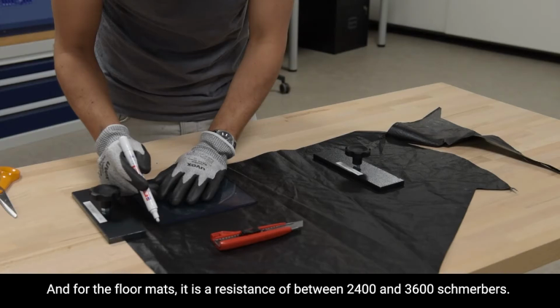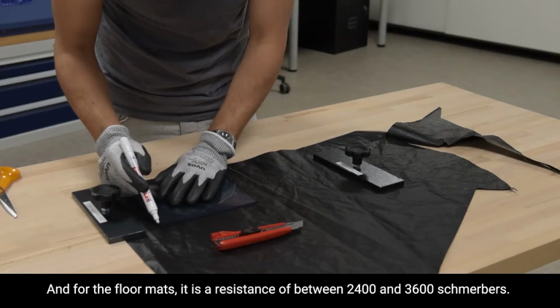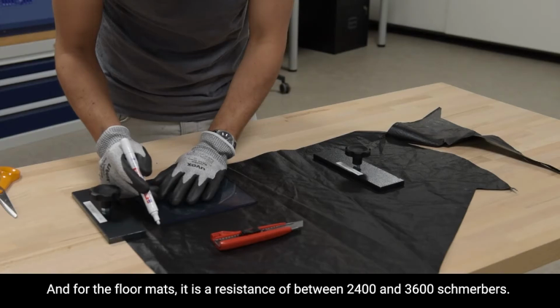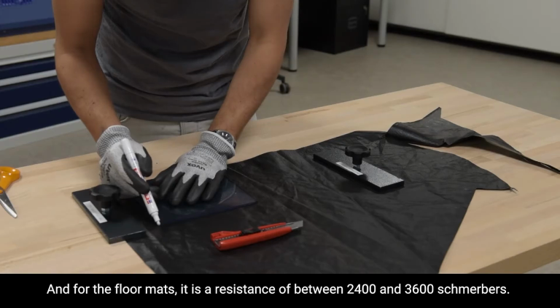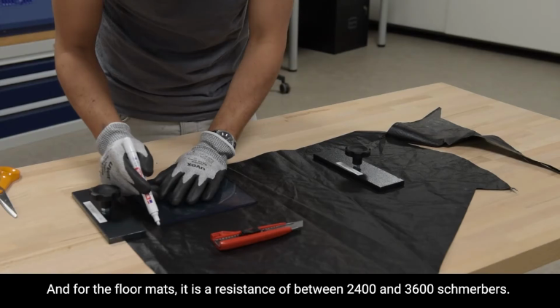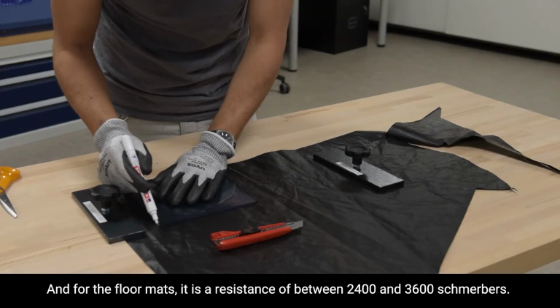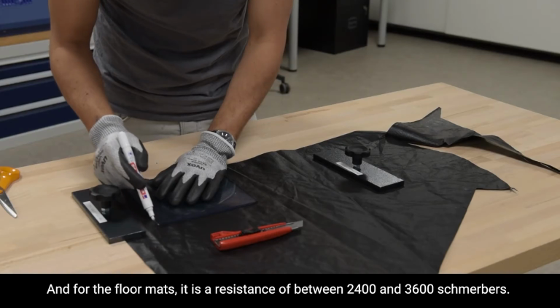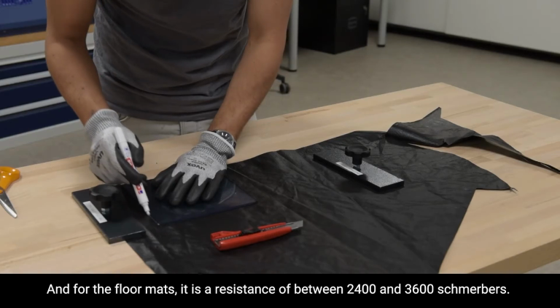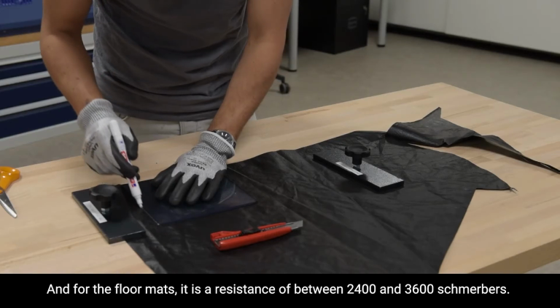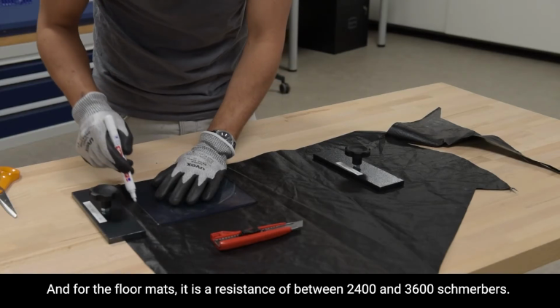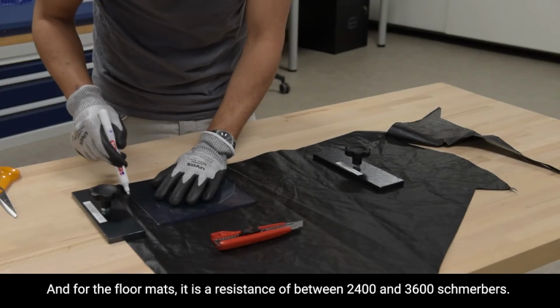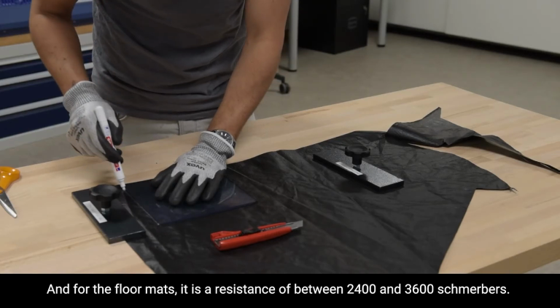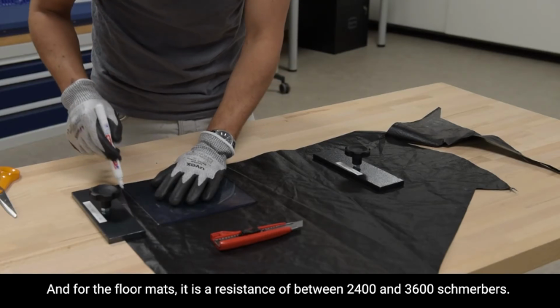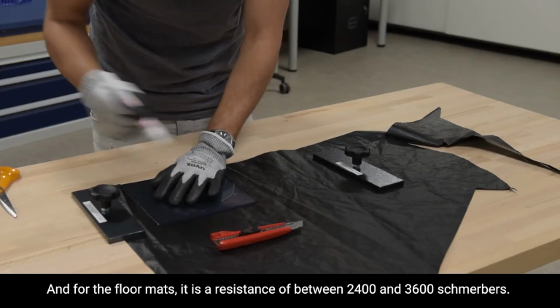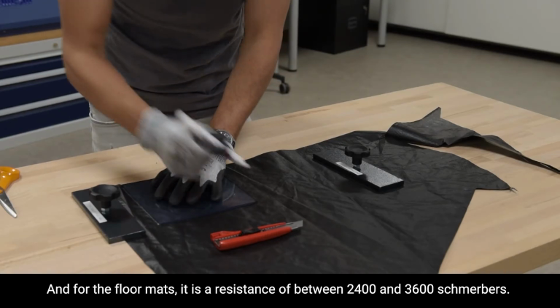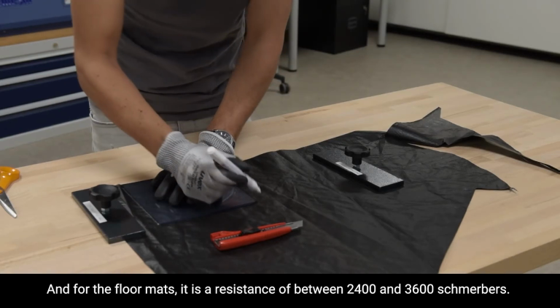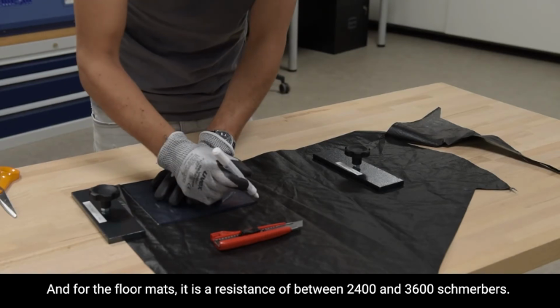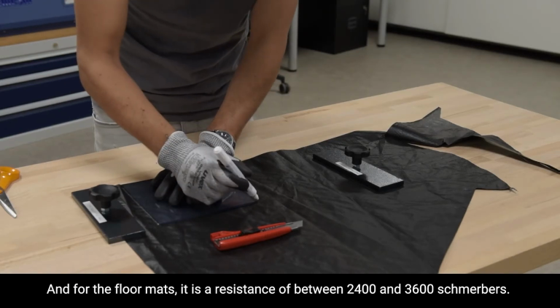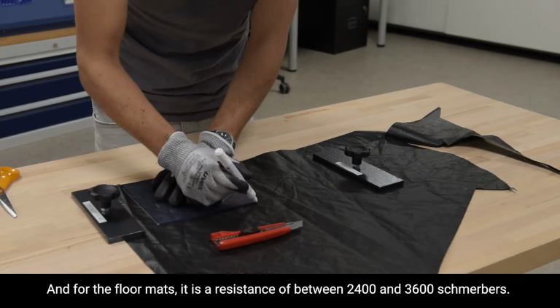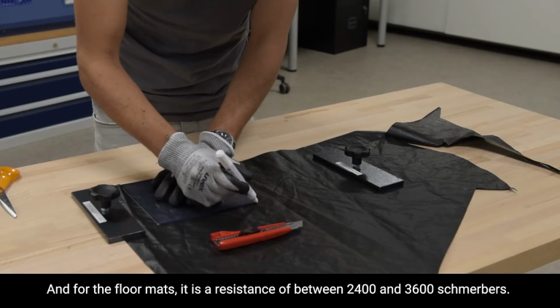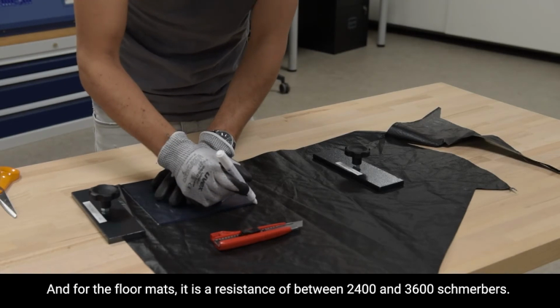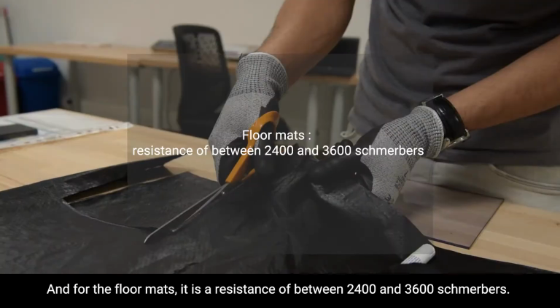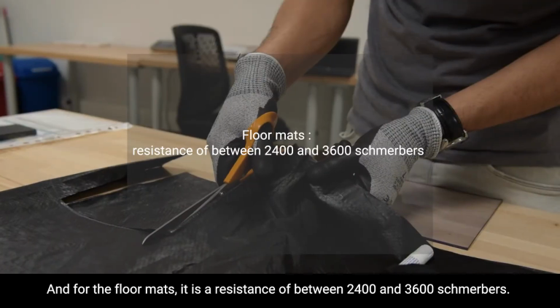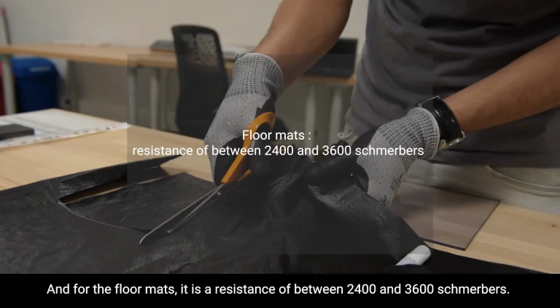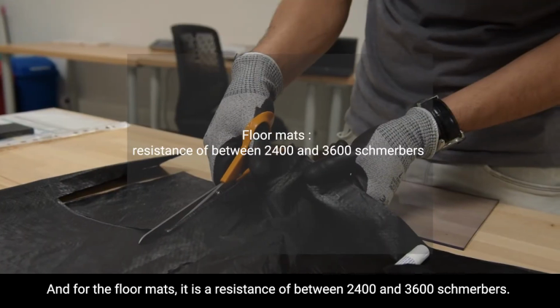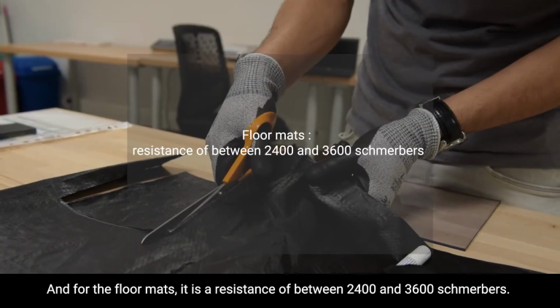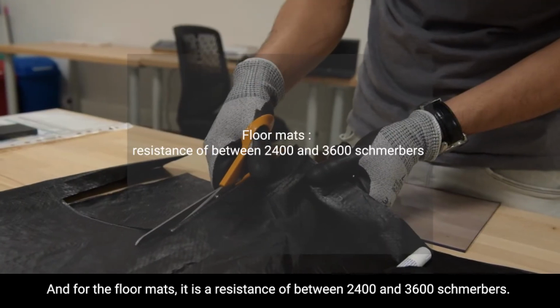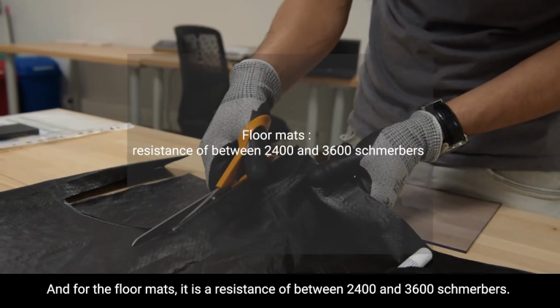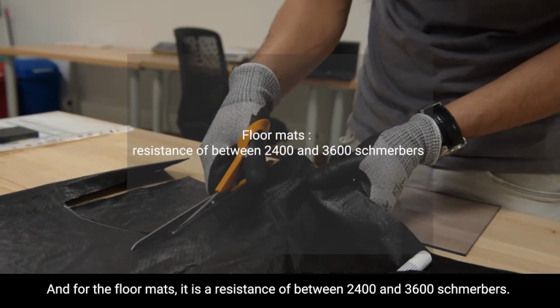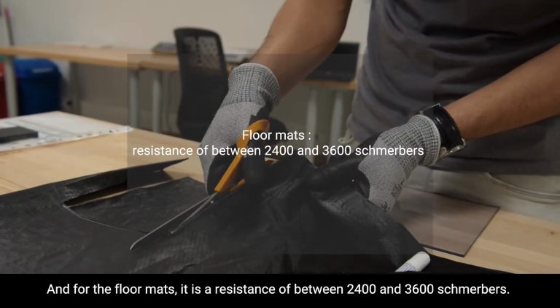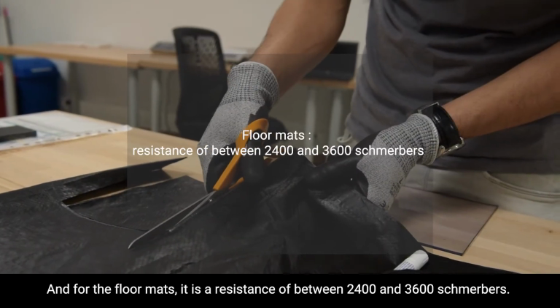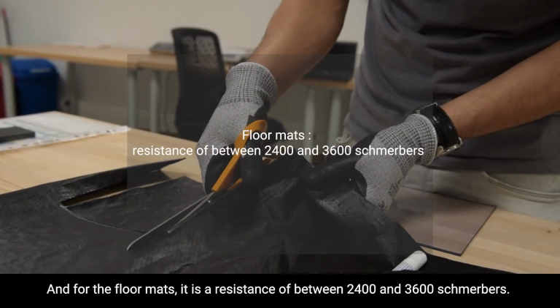And for the floor mats, it is a resistance of between 2,400 and 3,600 schmerbers.